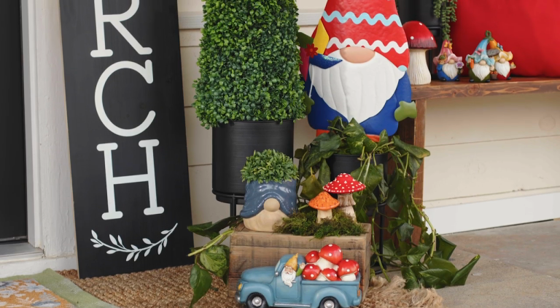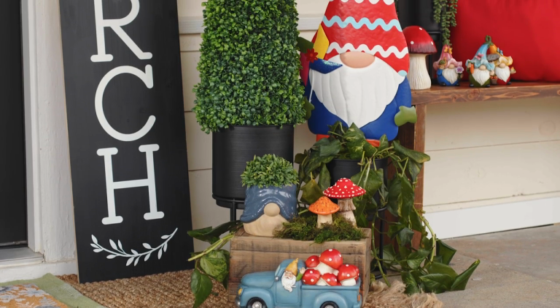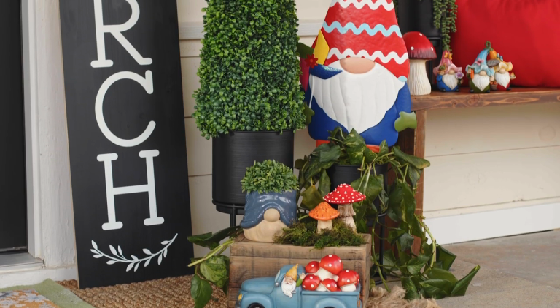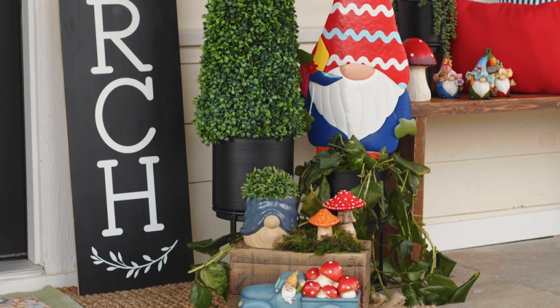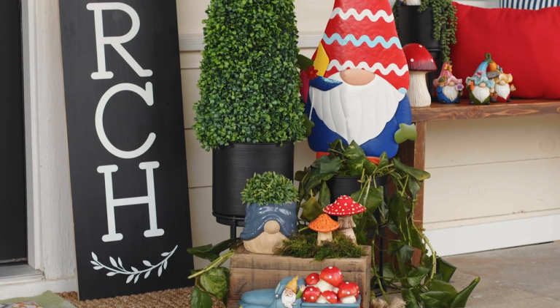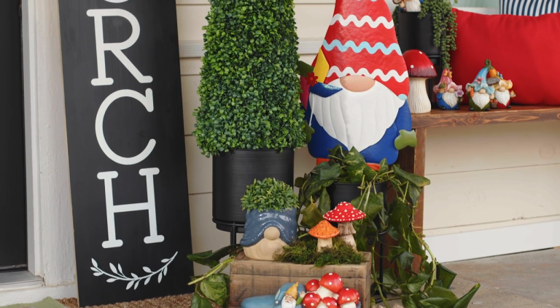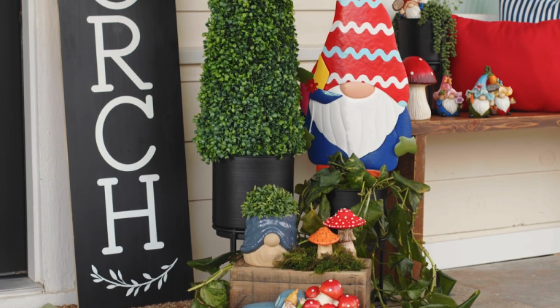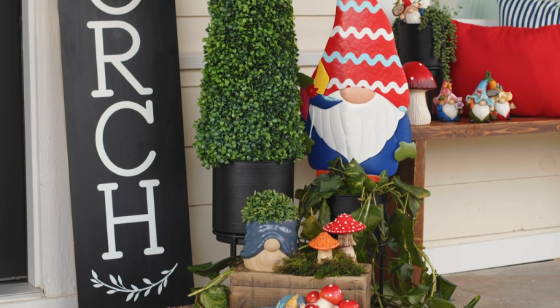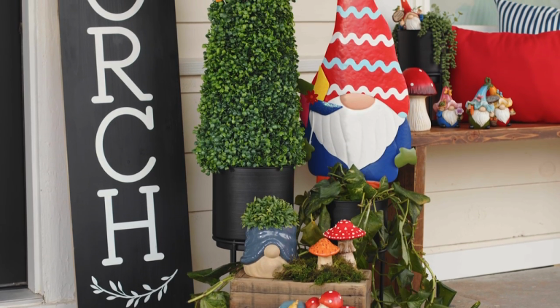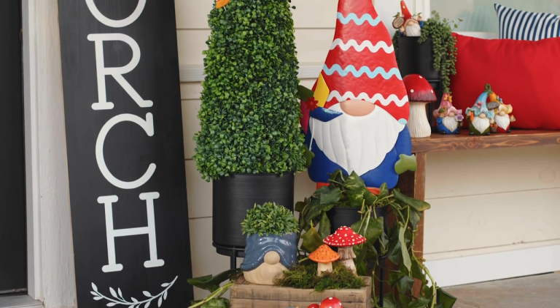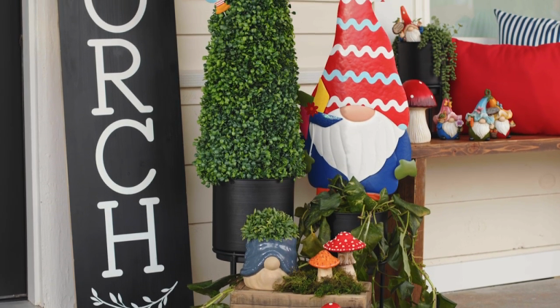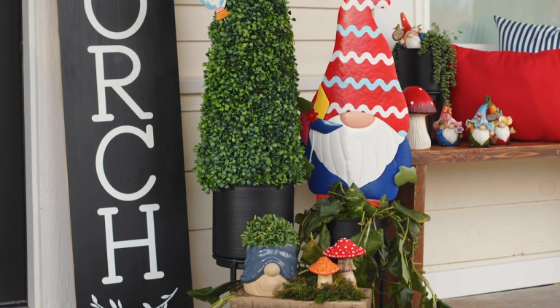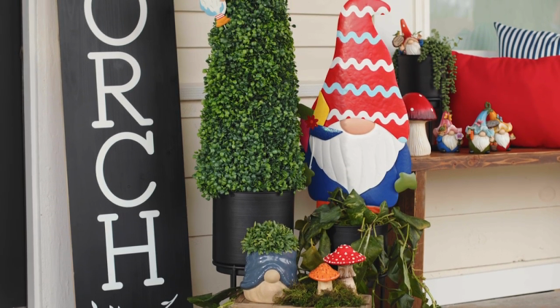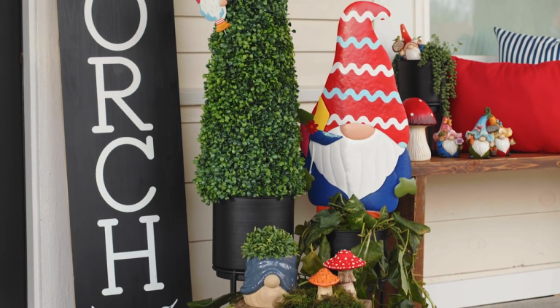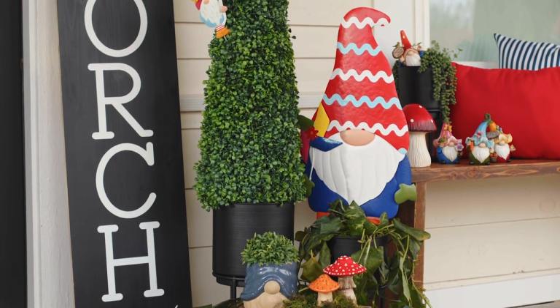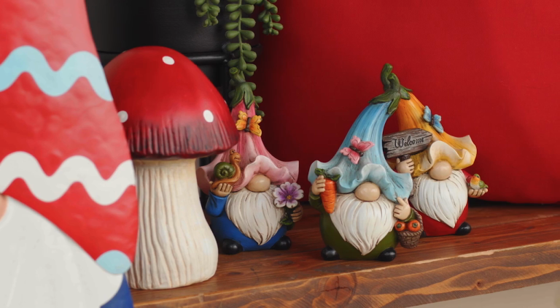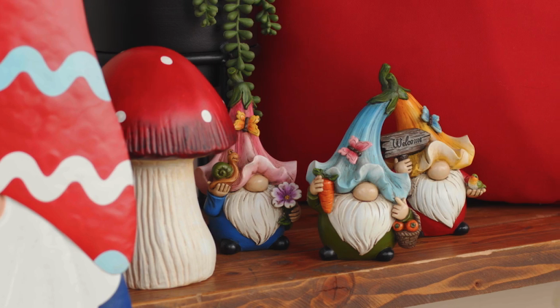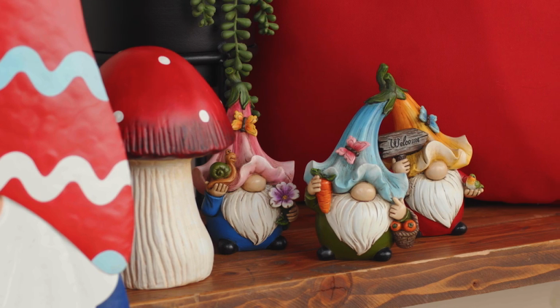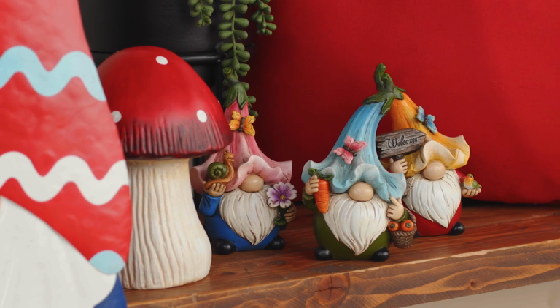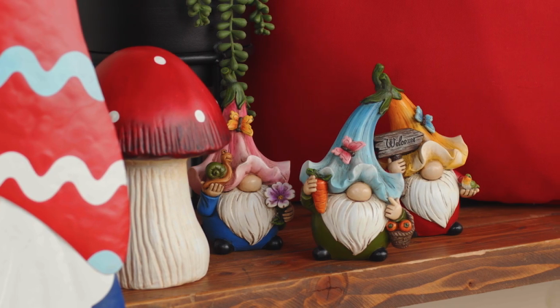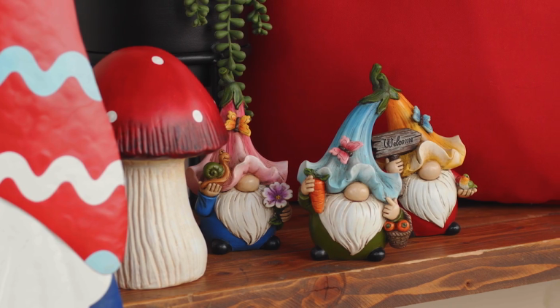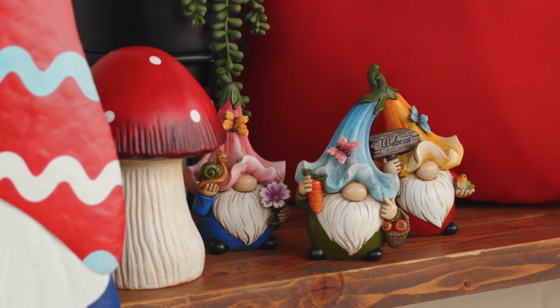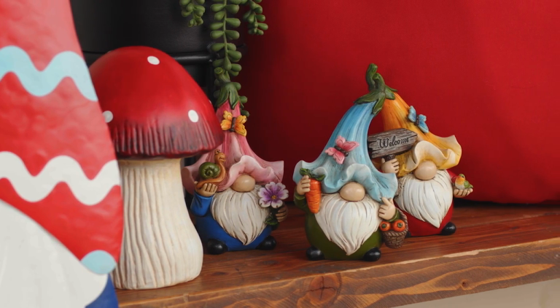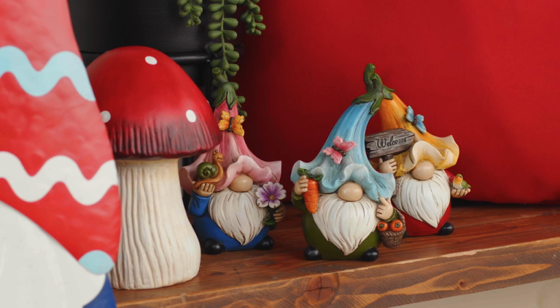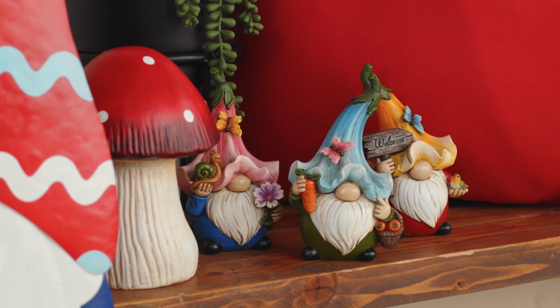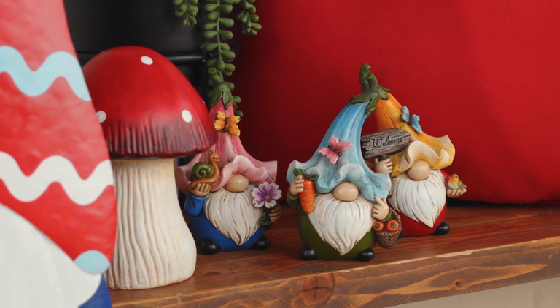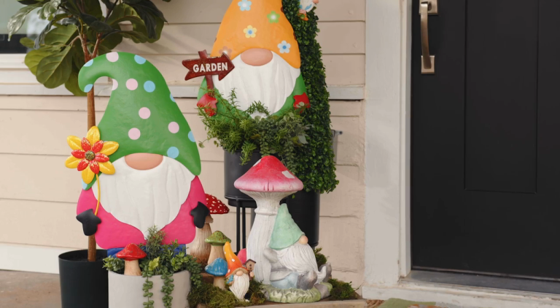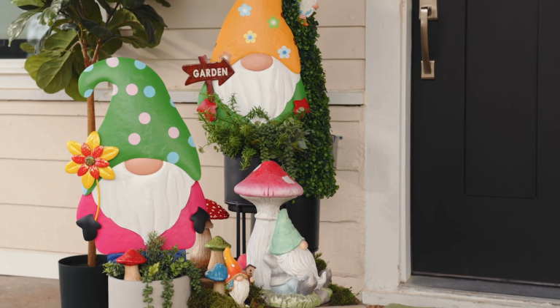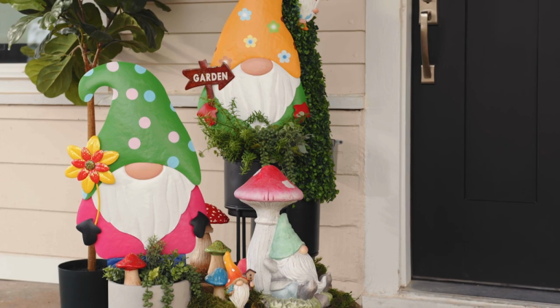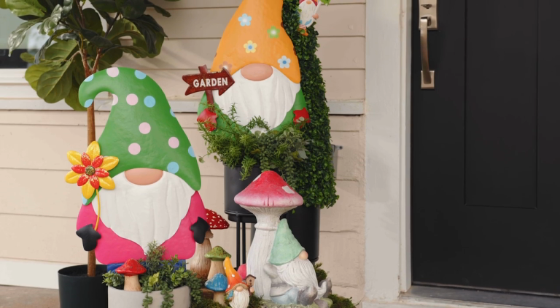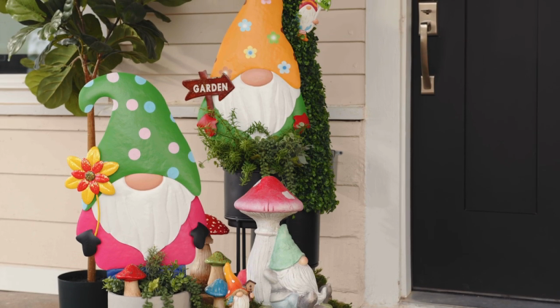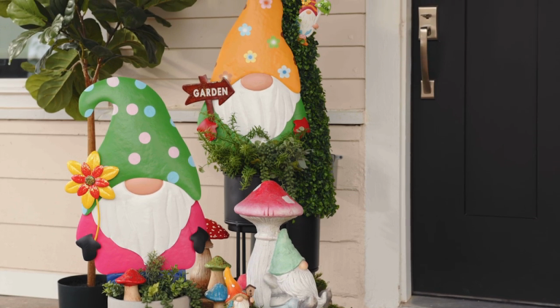And do you love gnomes? You'll find dozens and dozens to choose from, along with toadstools and other accessories.